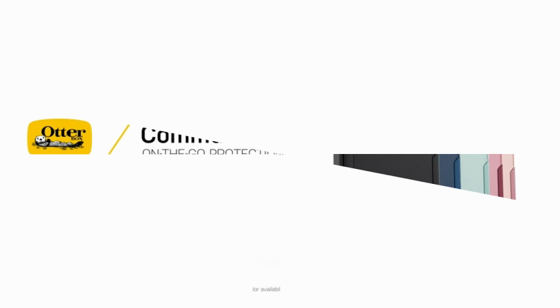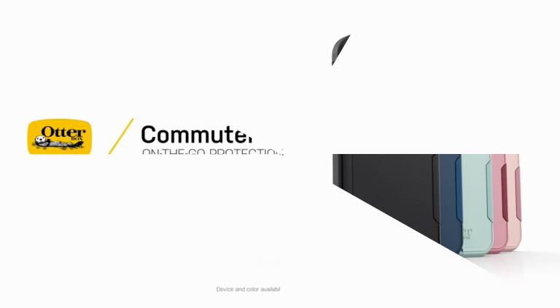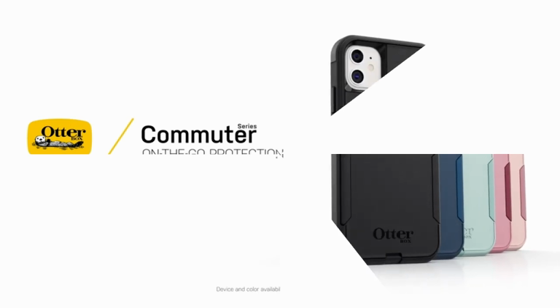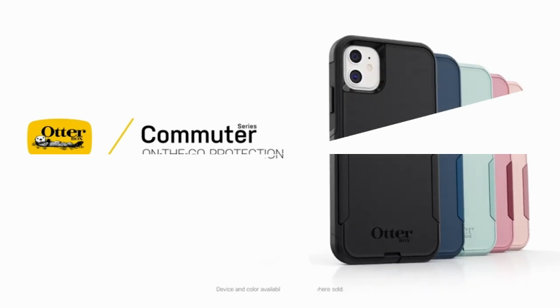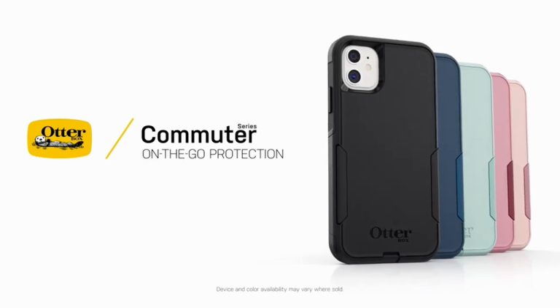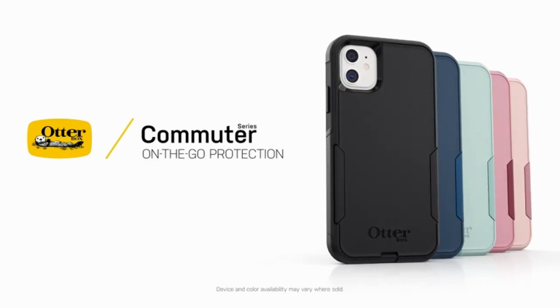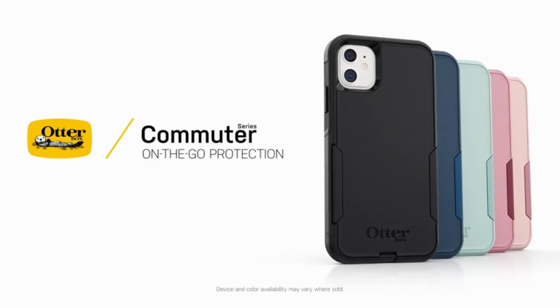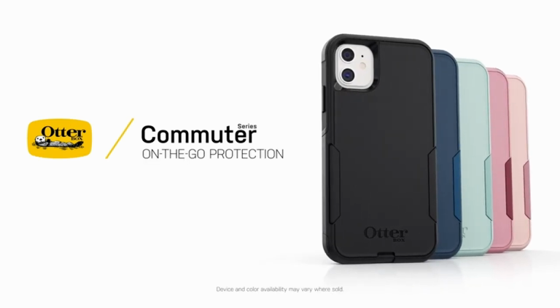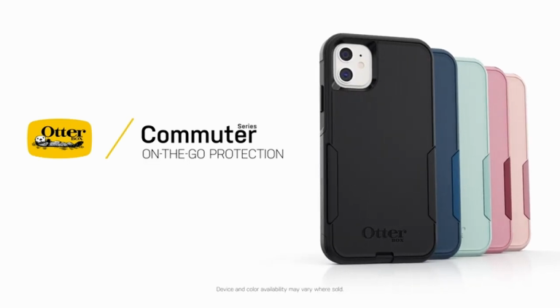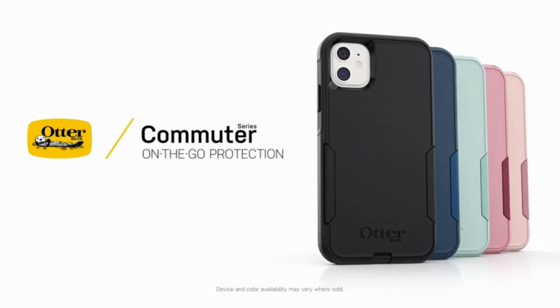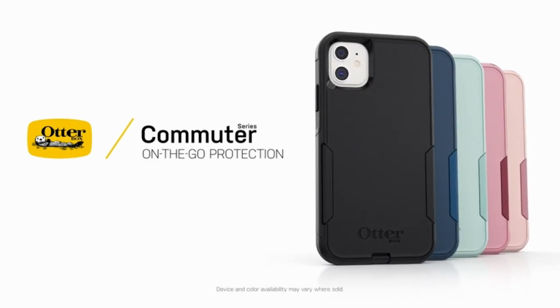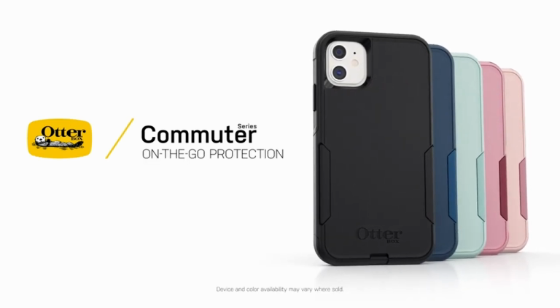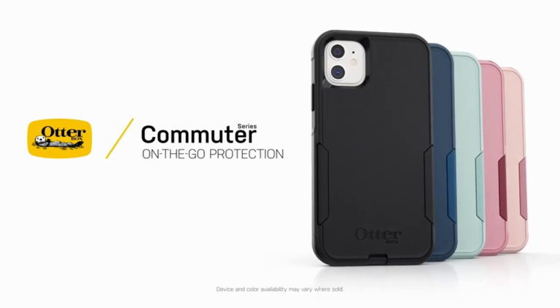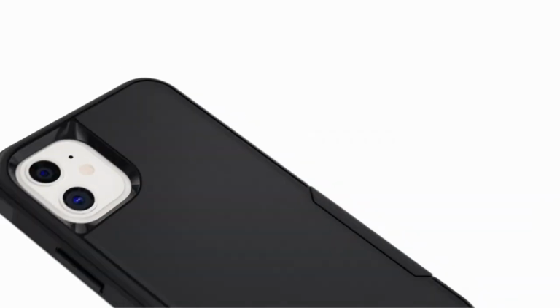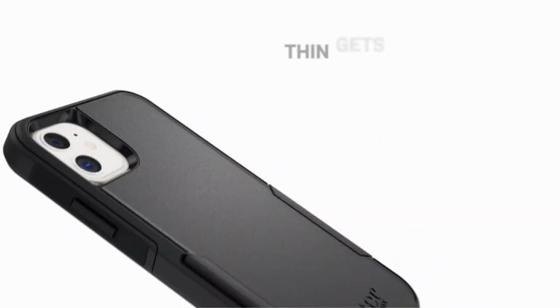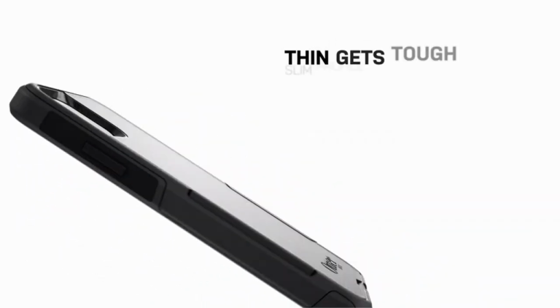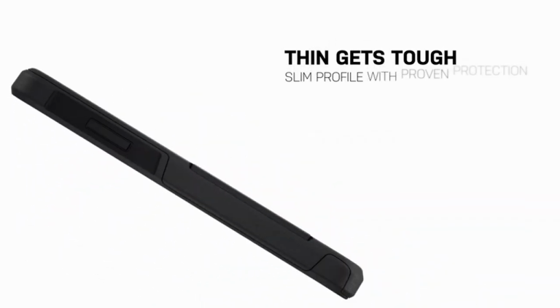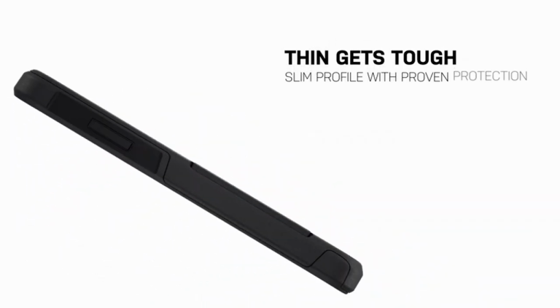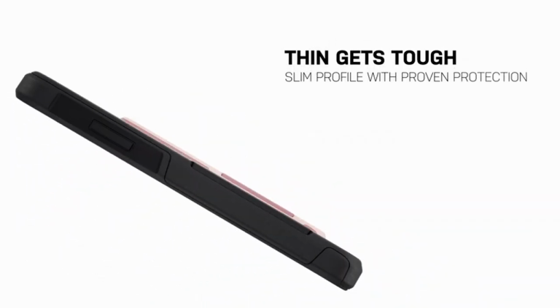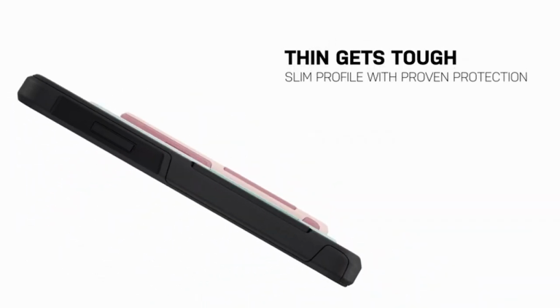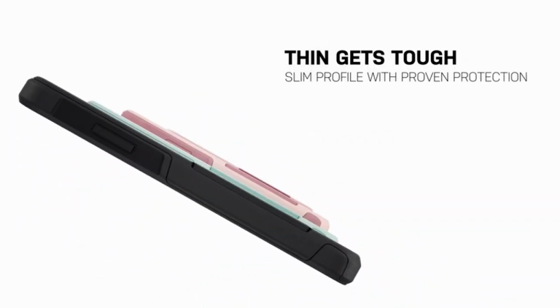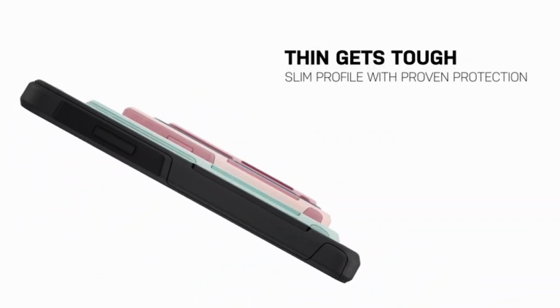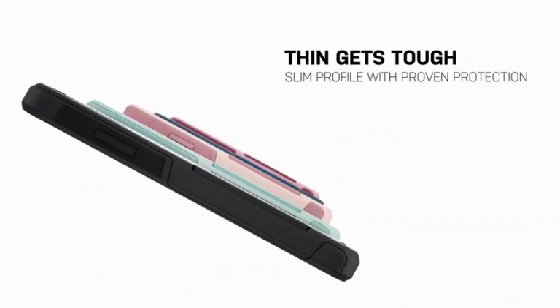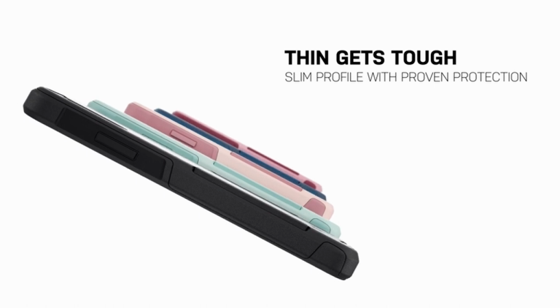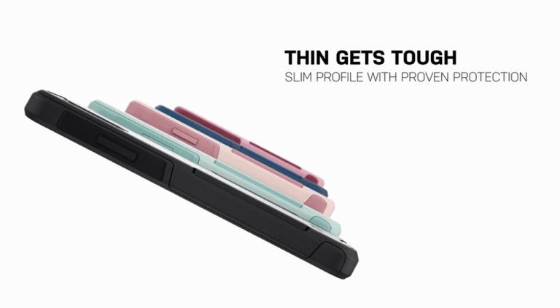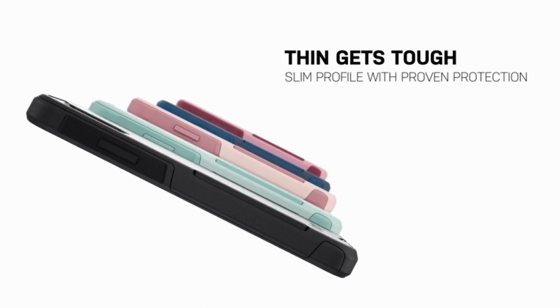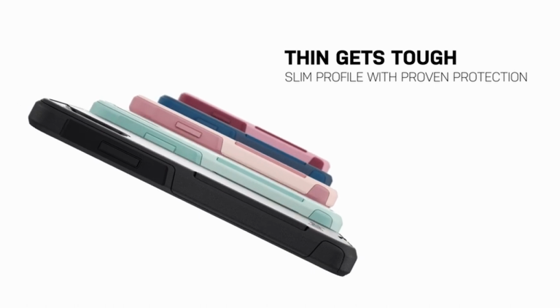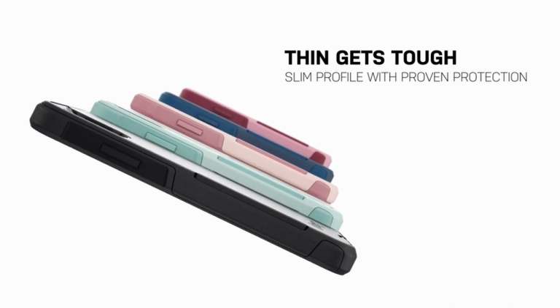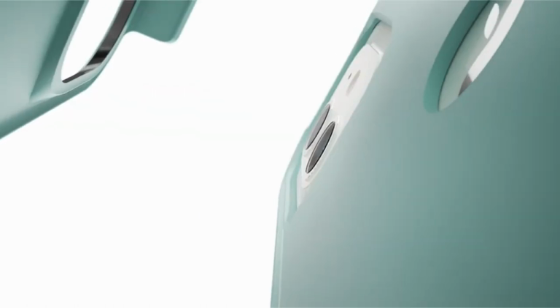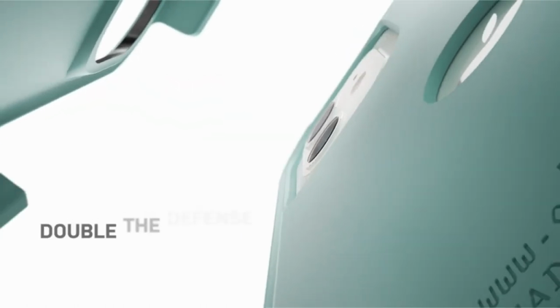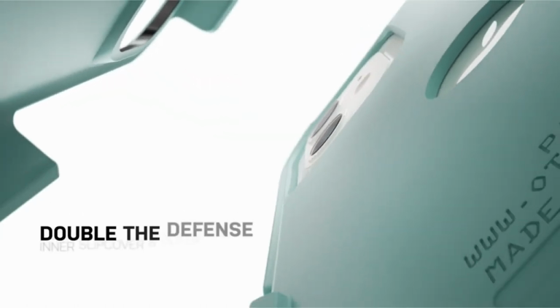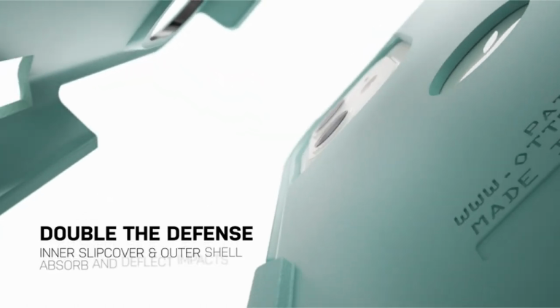Hi, what's up everyone. In this video, we are going to talk about the top best iPhone 12 Pro Max cases in 2023 you can buy on Amazon.